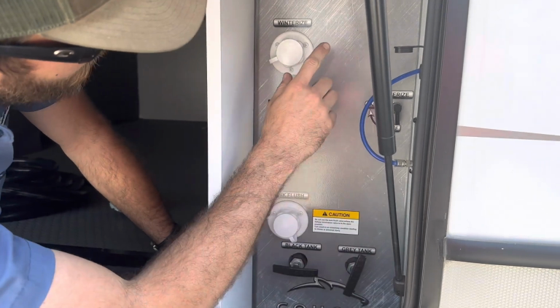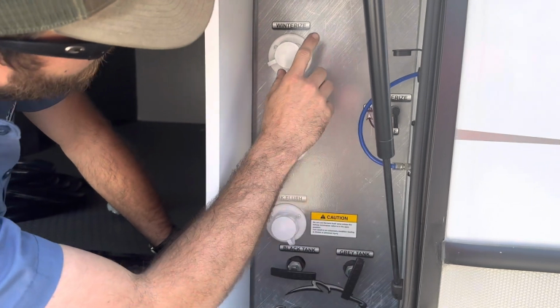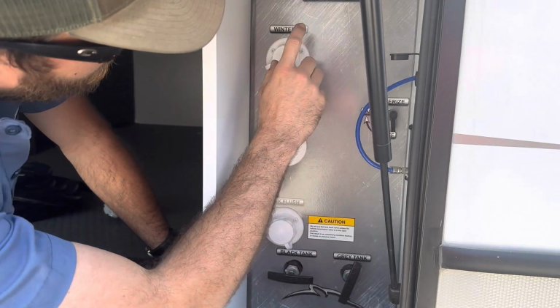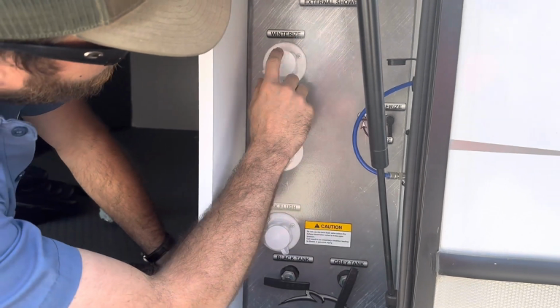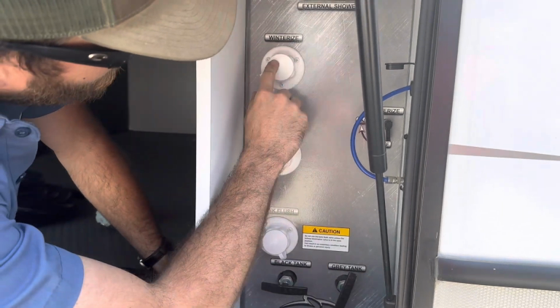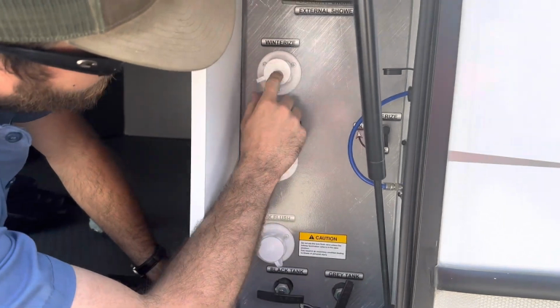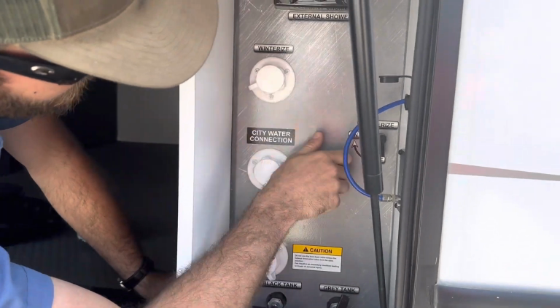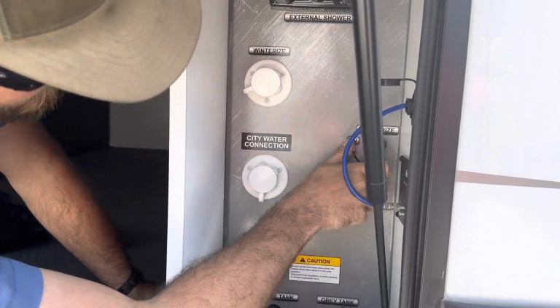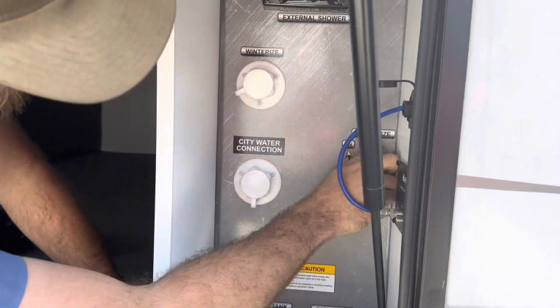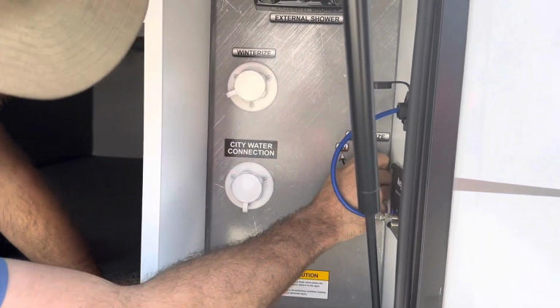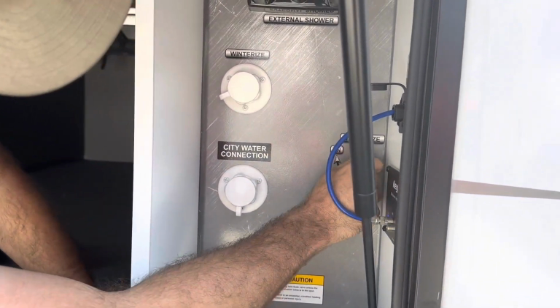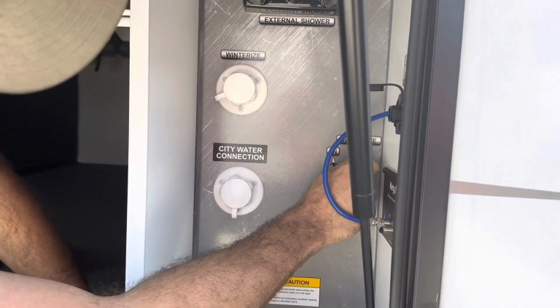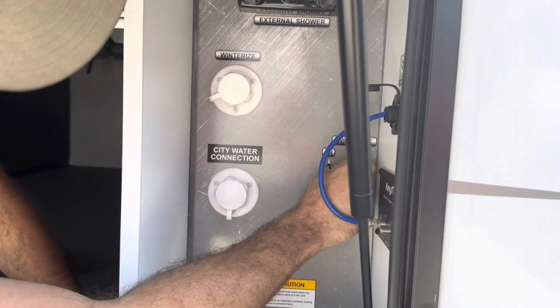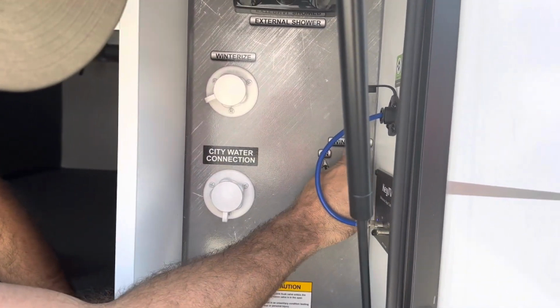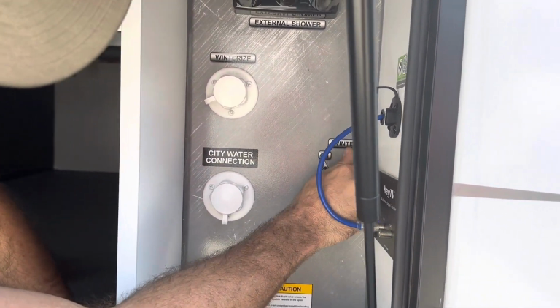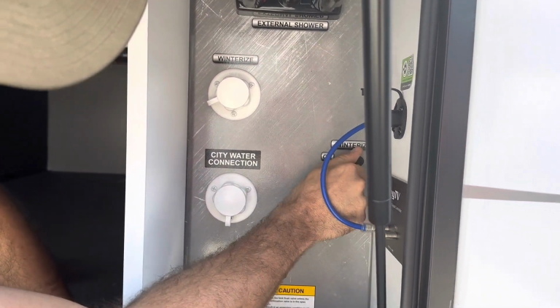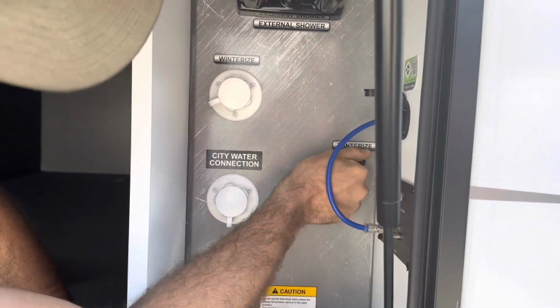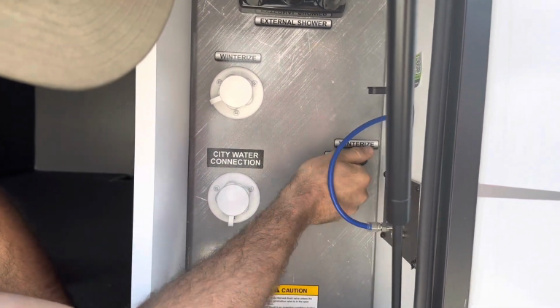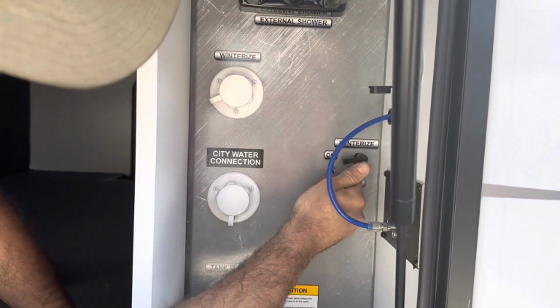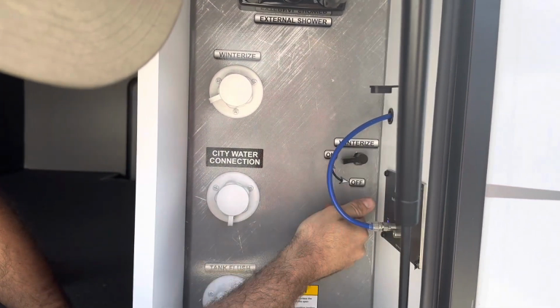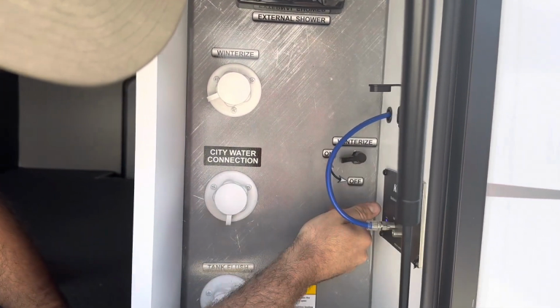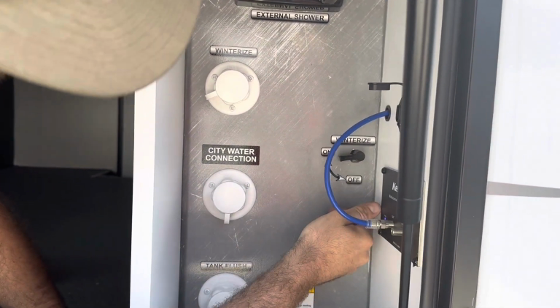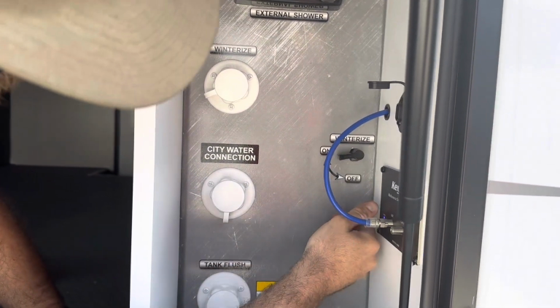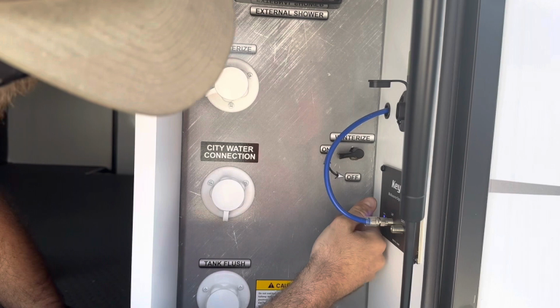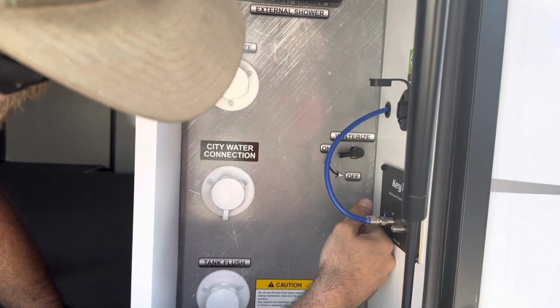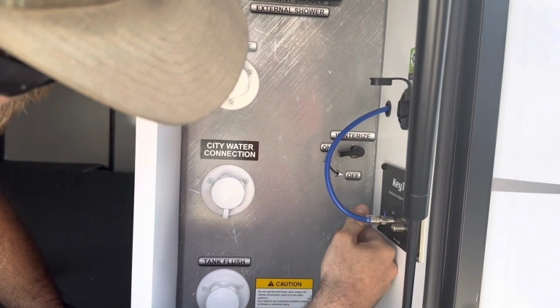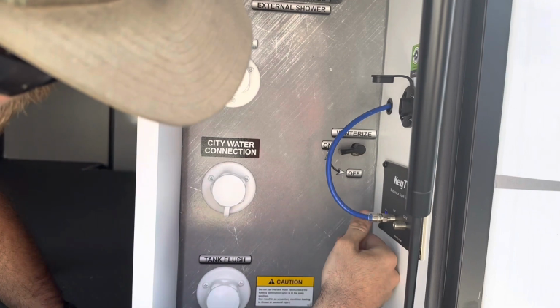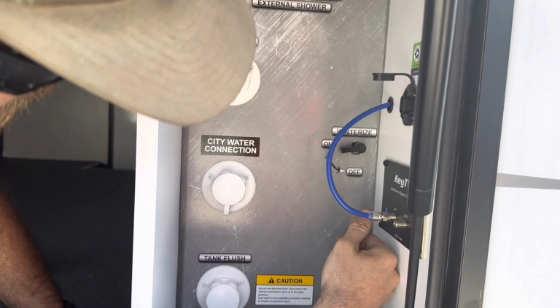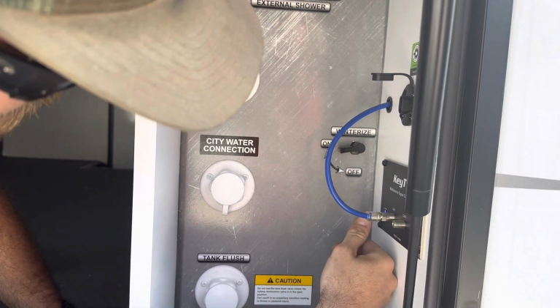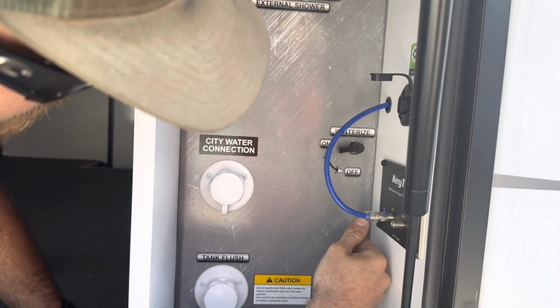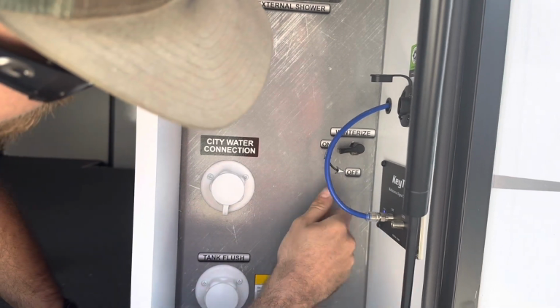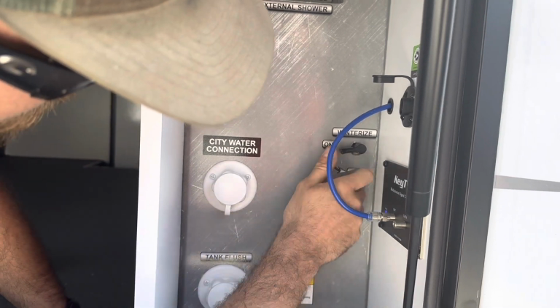Also for the winterizing up here, this is the switch to turn it on — that's winterize mode right there.